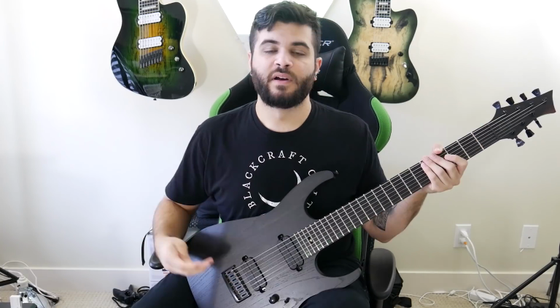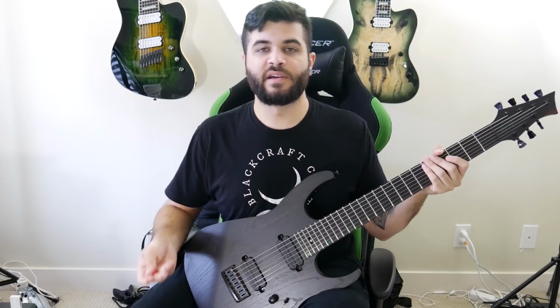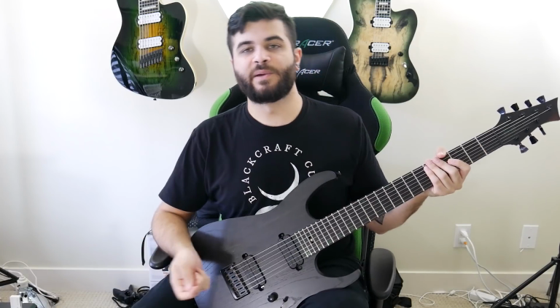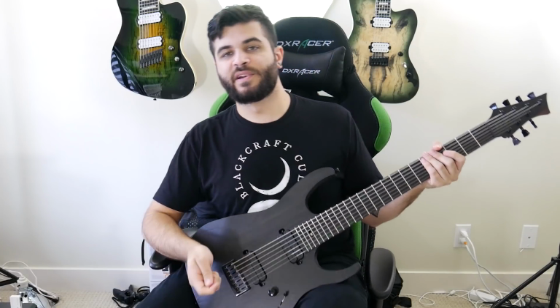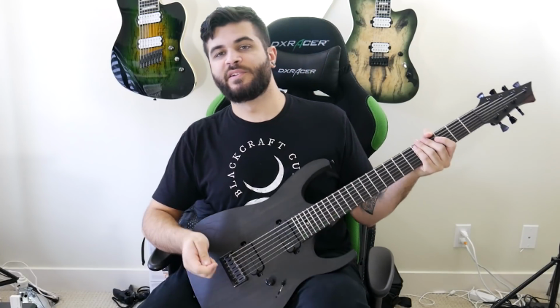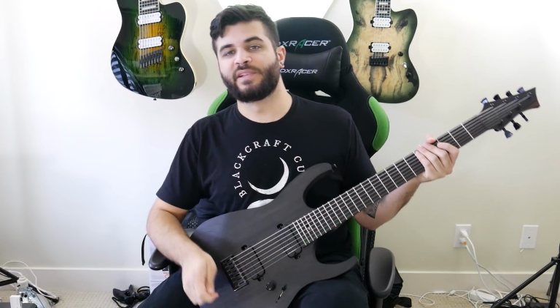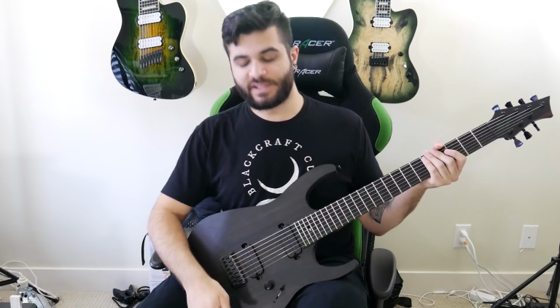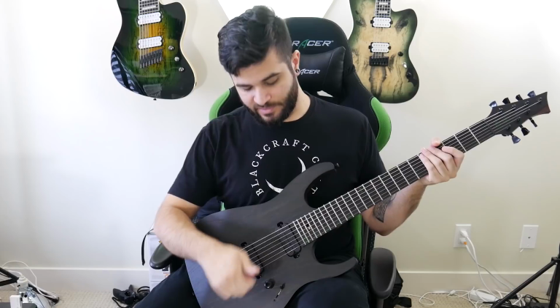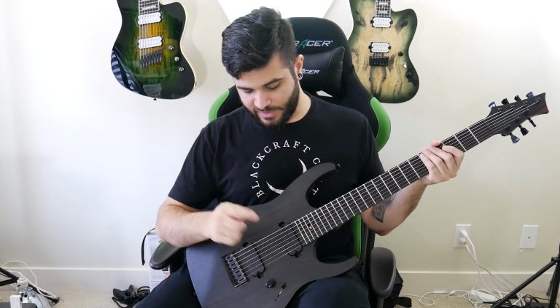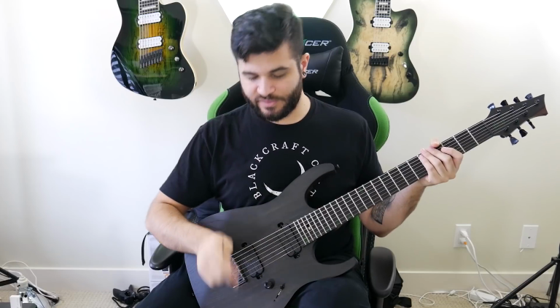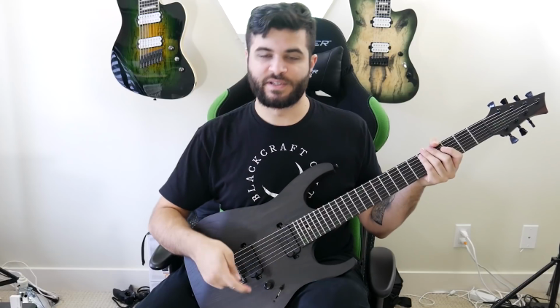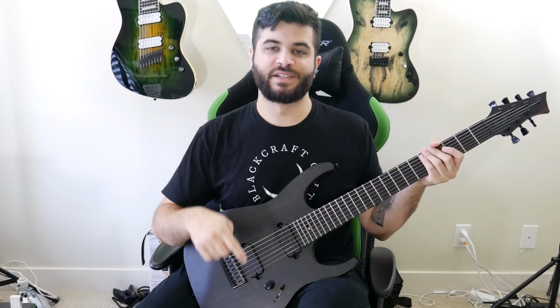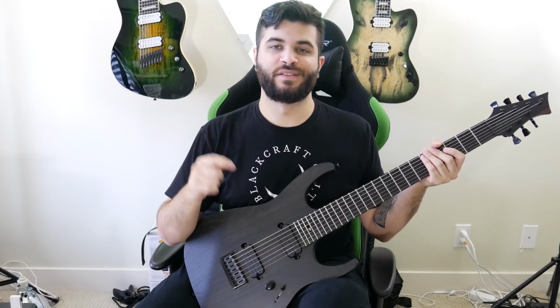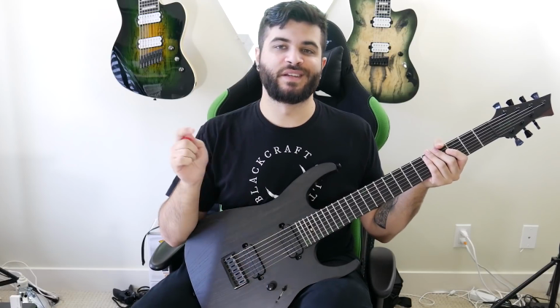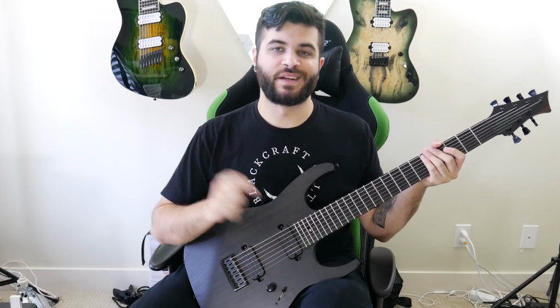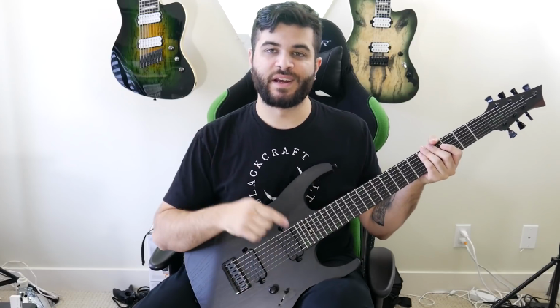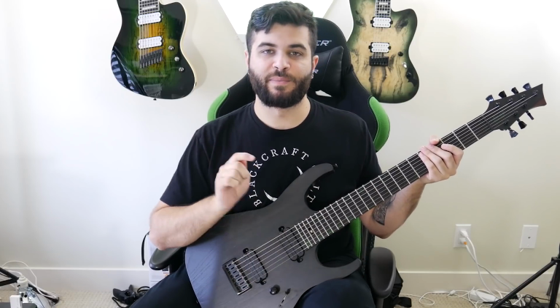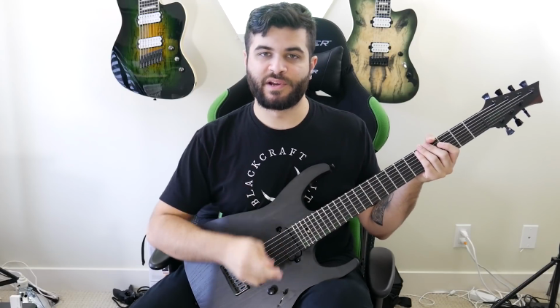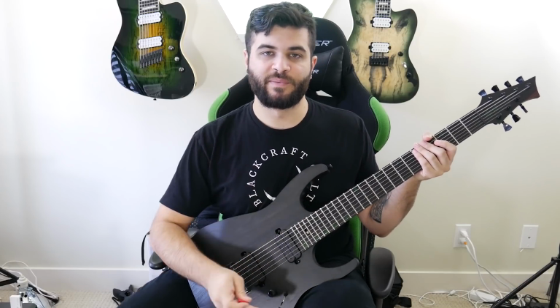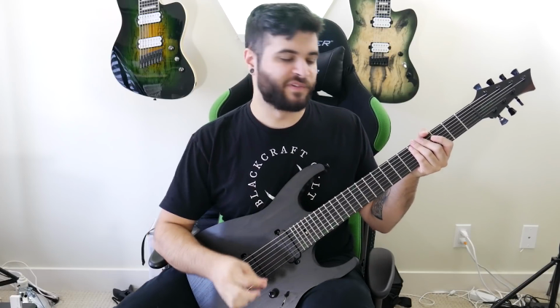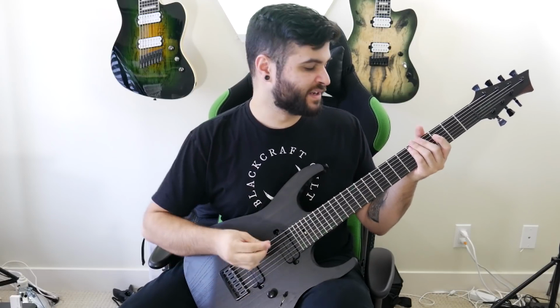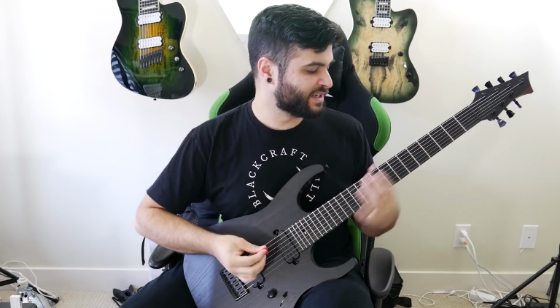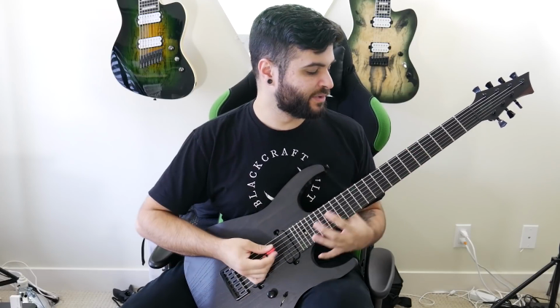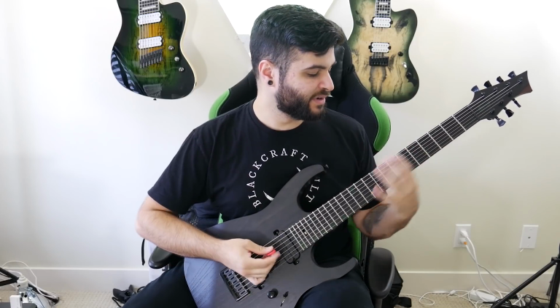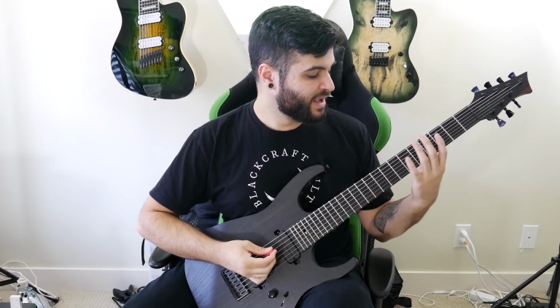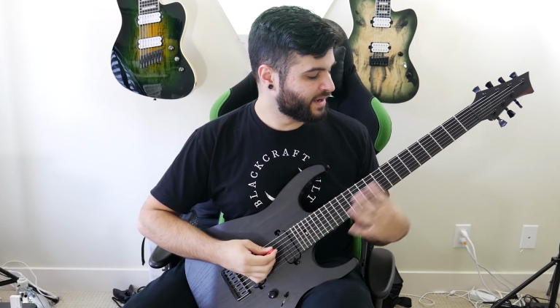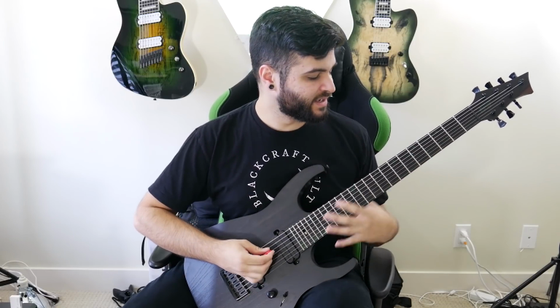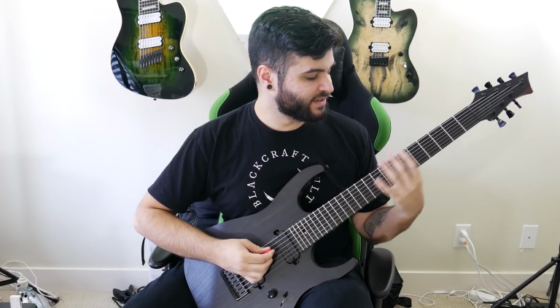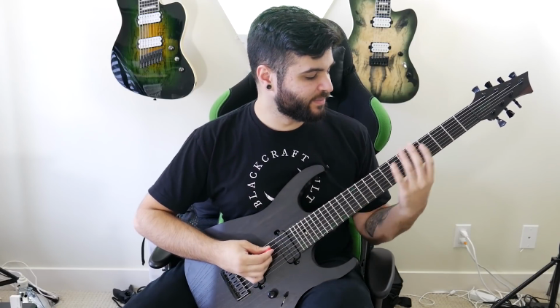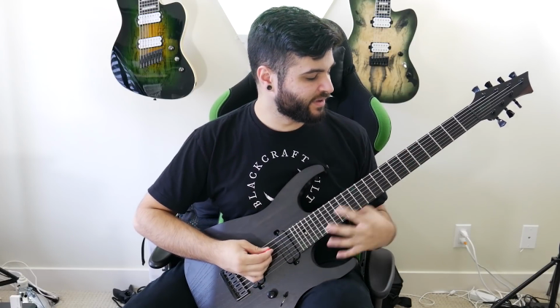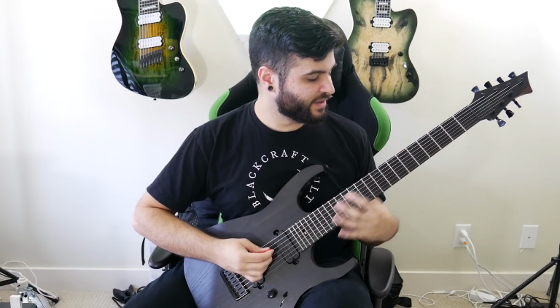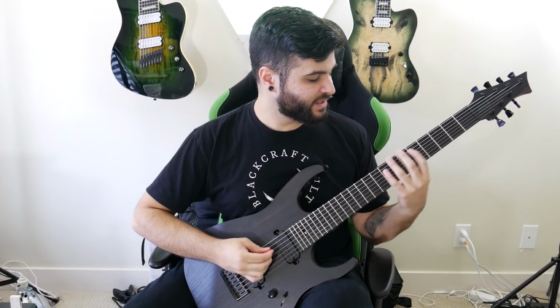Now we're going to do a lead tone. I've switched it to the neck pickup for this demo, and it sounds something like this.